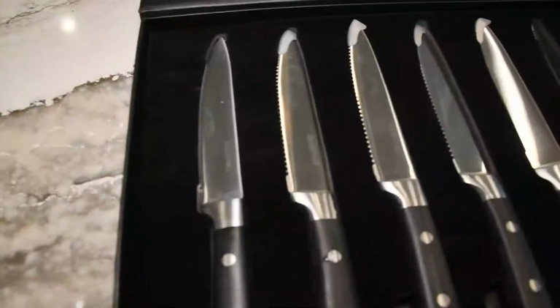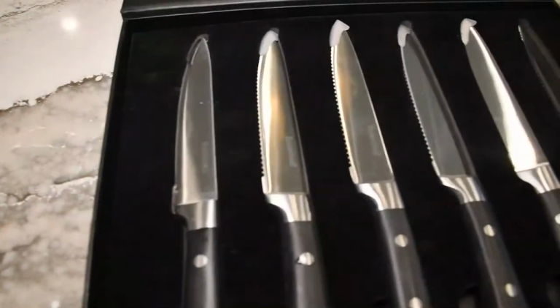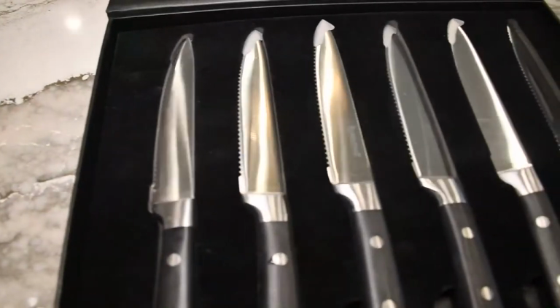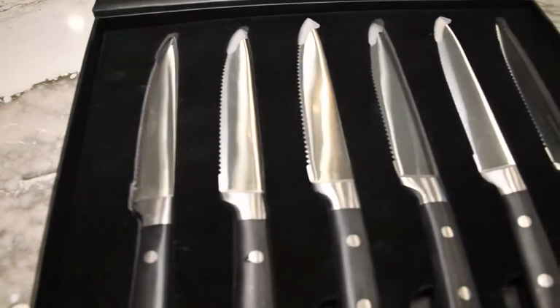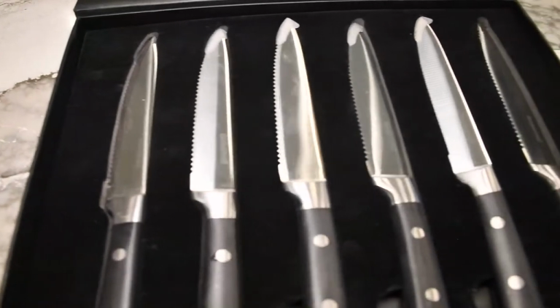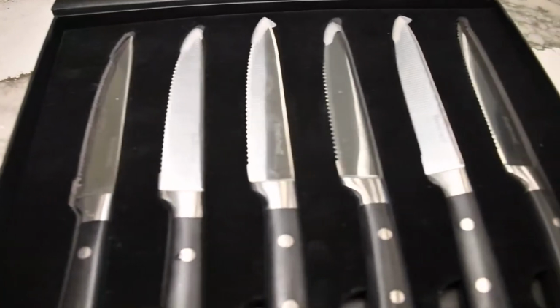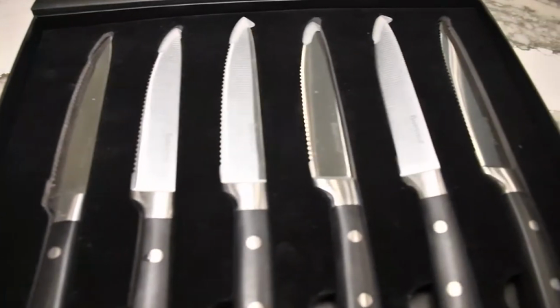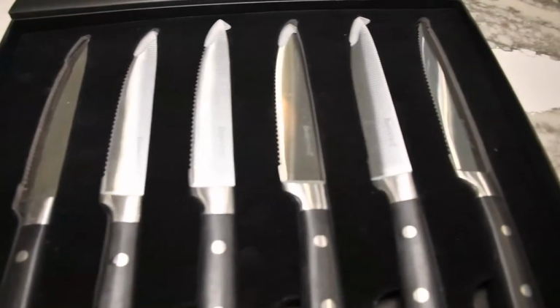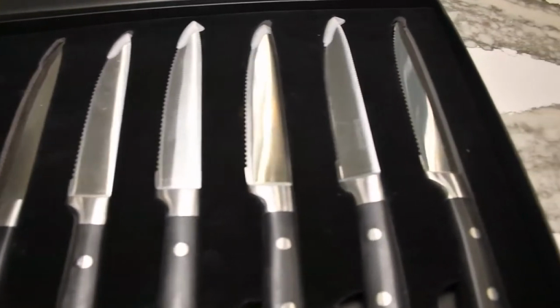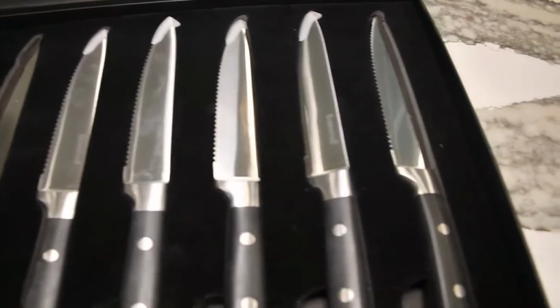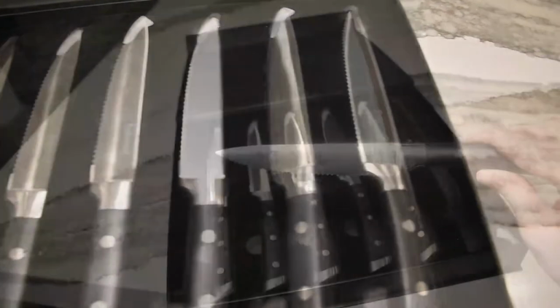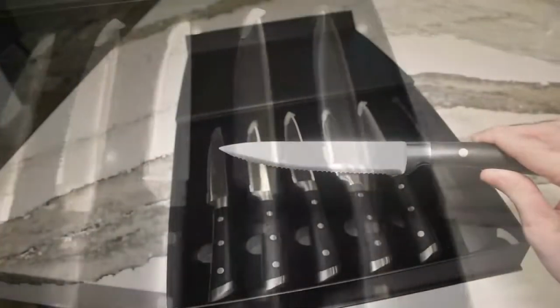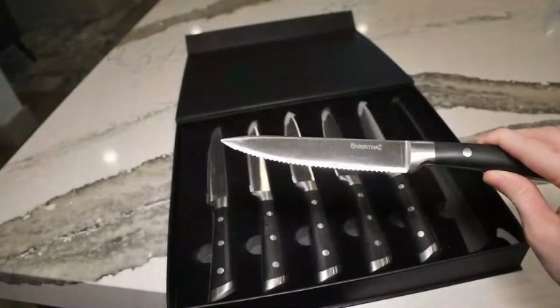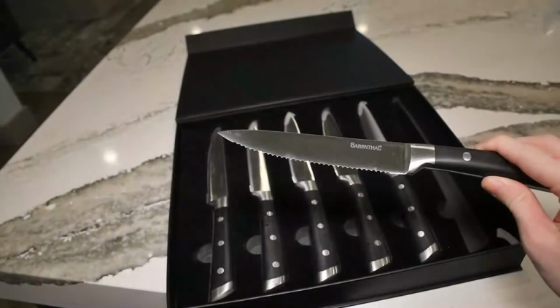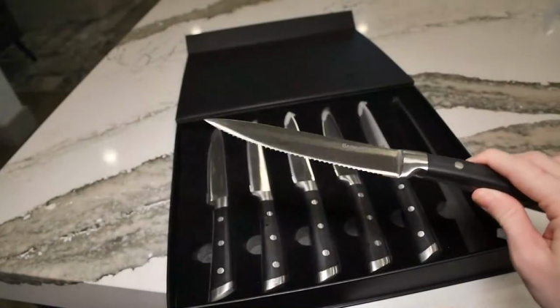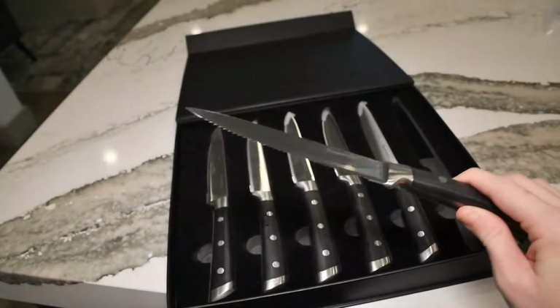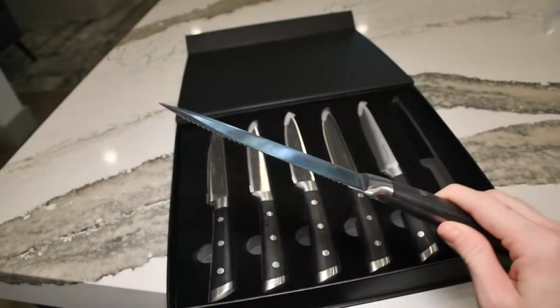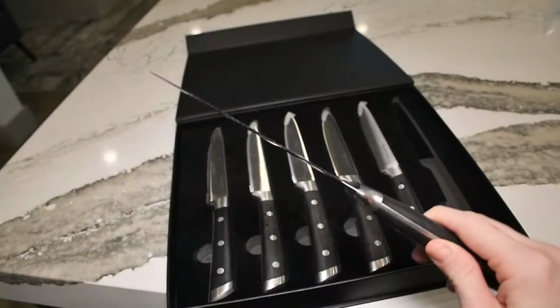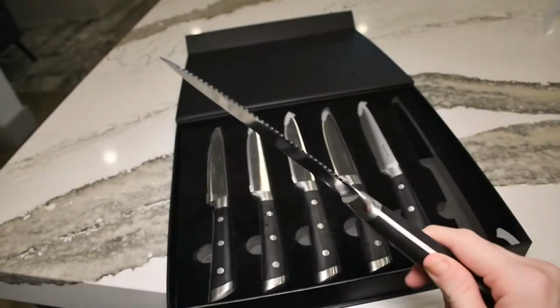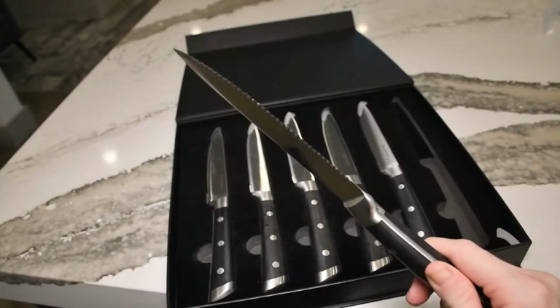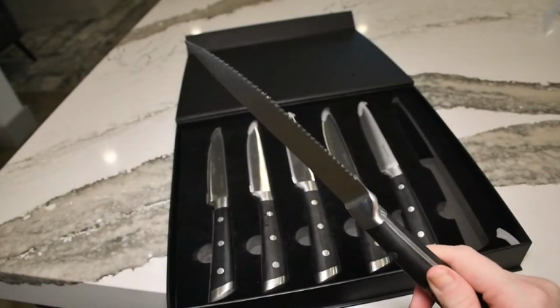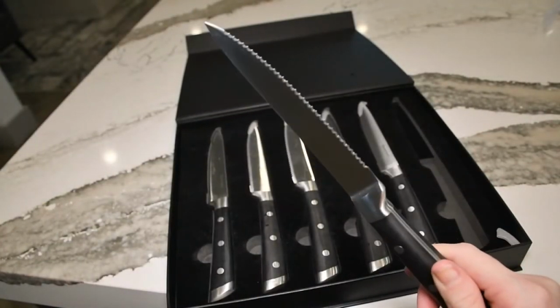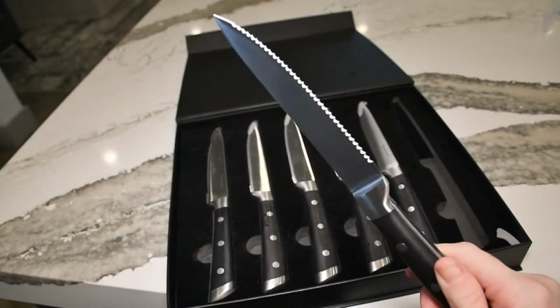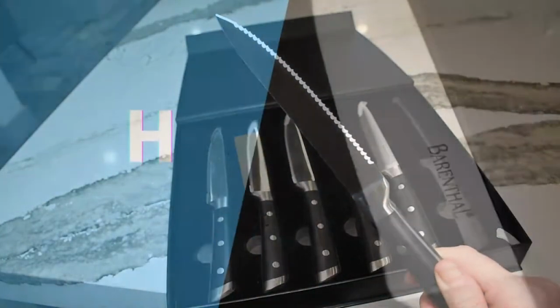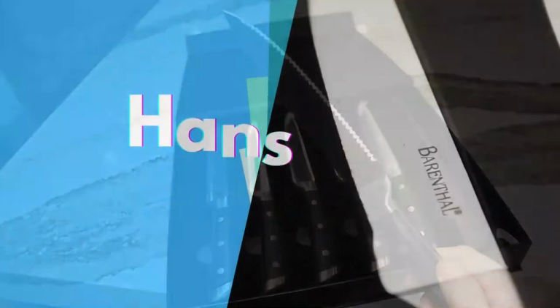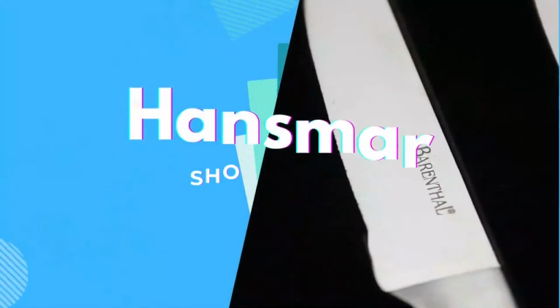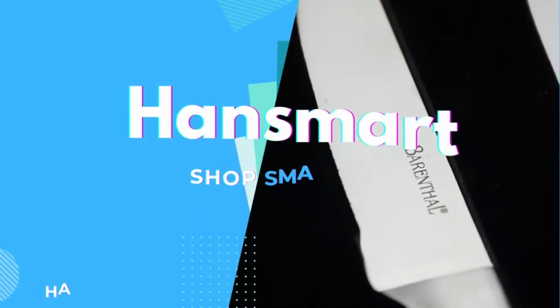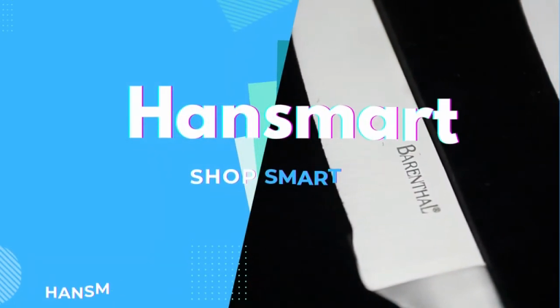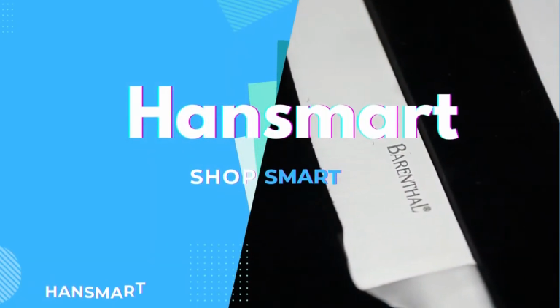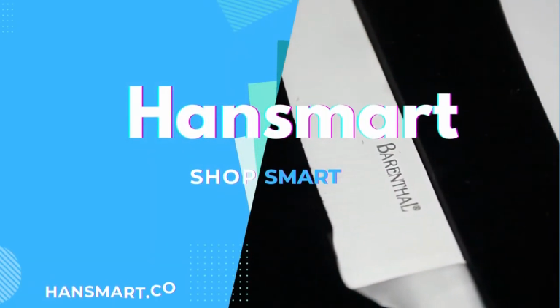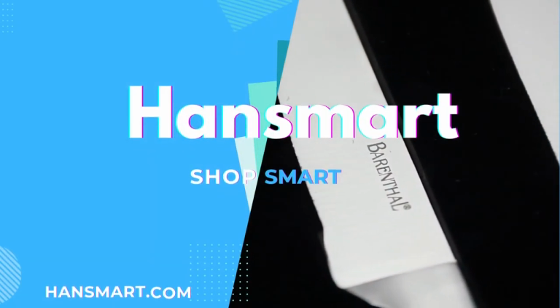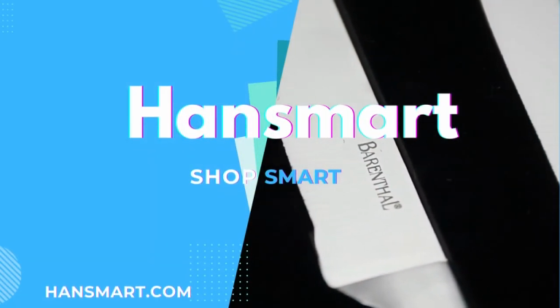Visit HansSmart.com today to buy these premium-quality steak knives. HansSmart — shop smart.